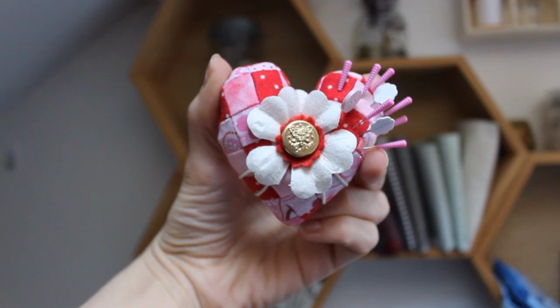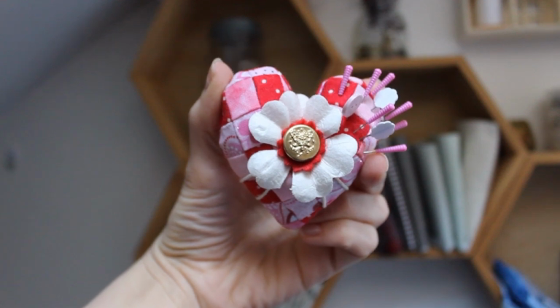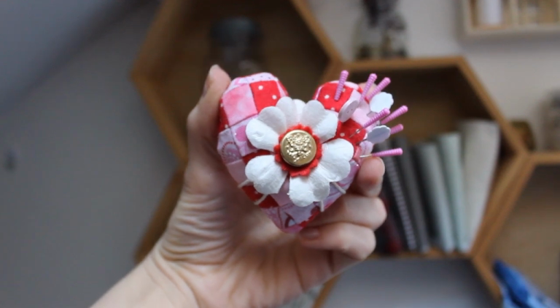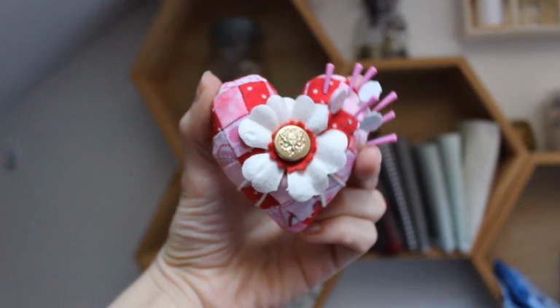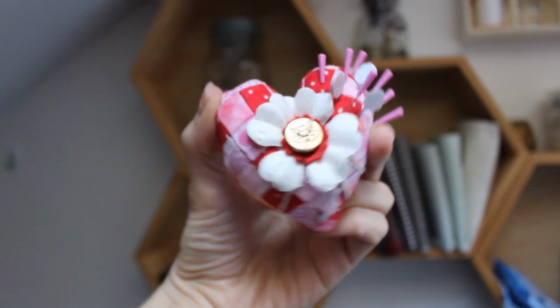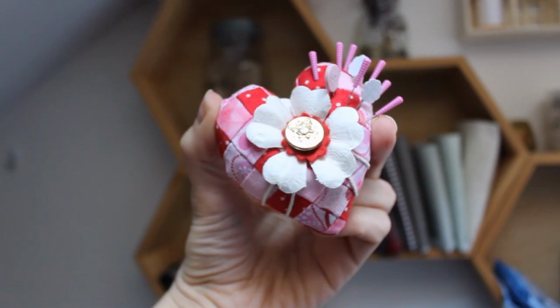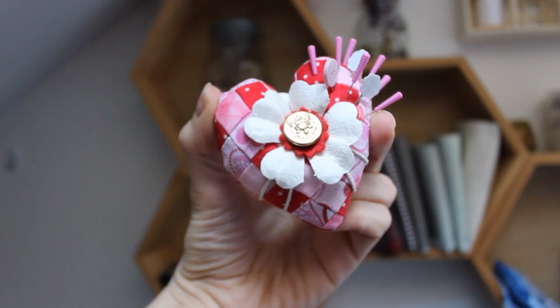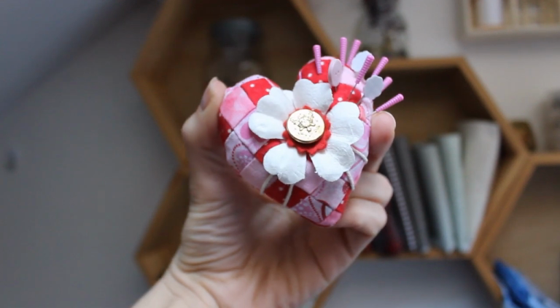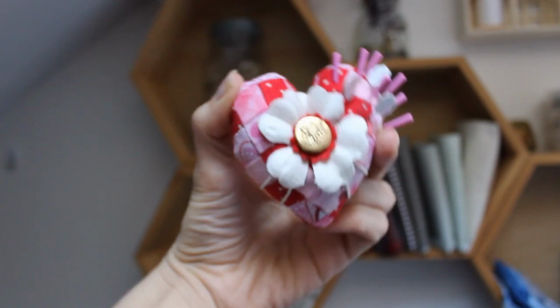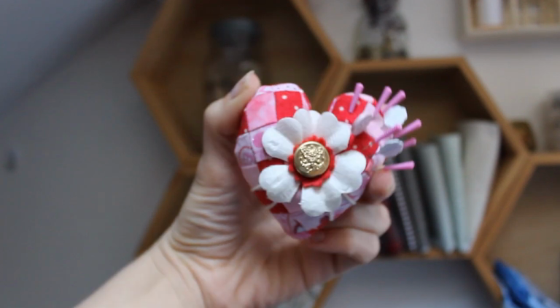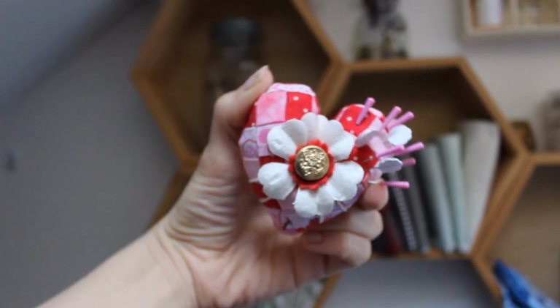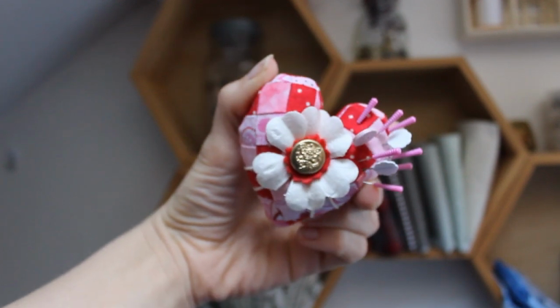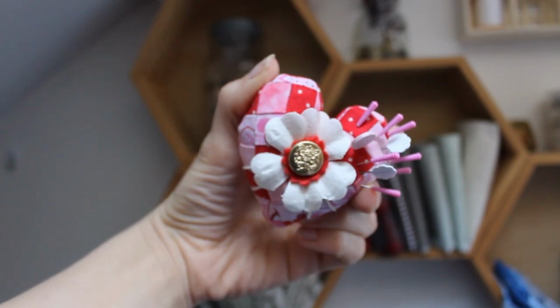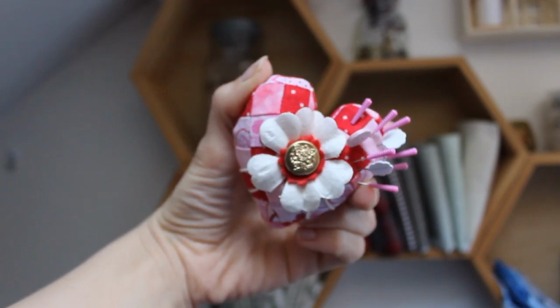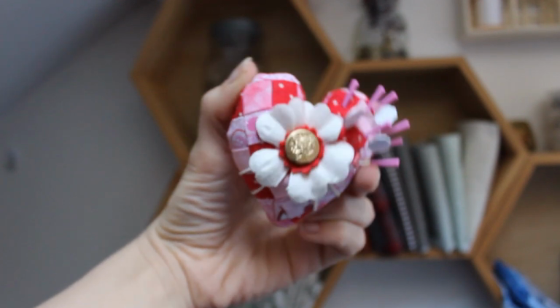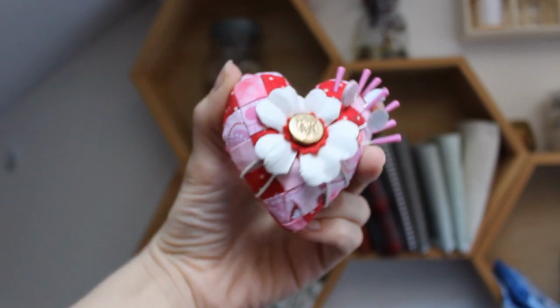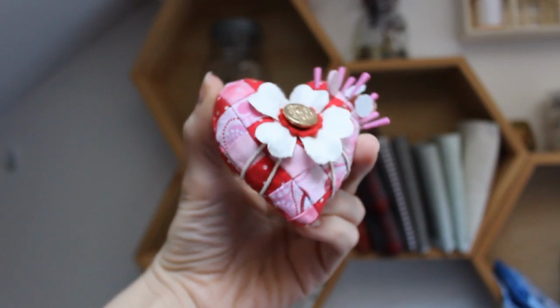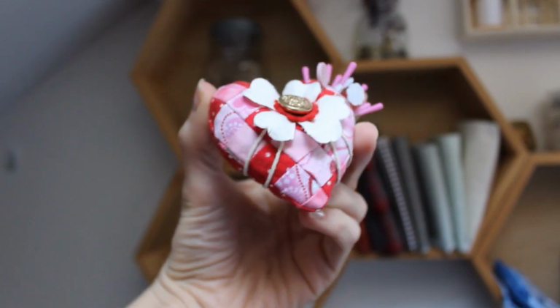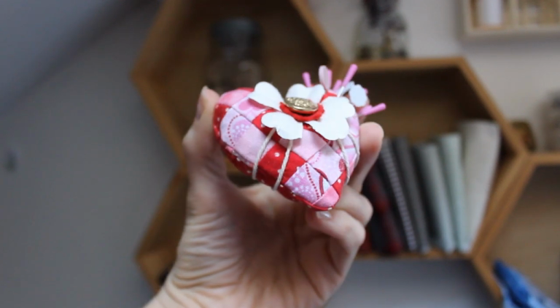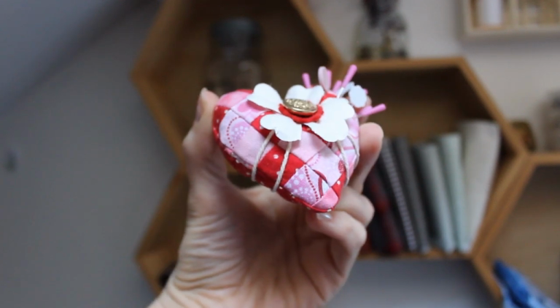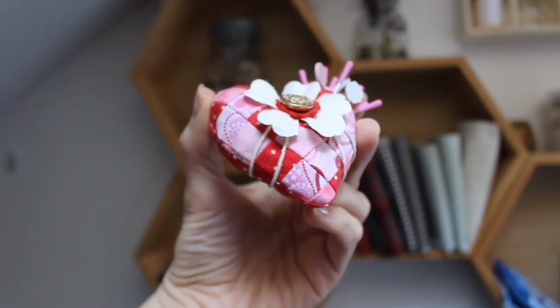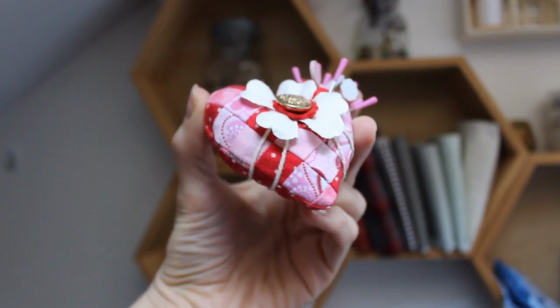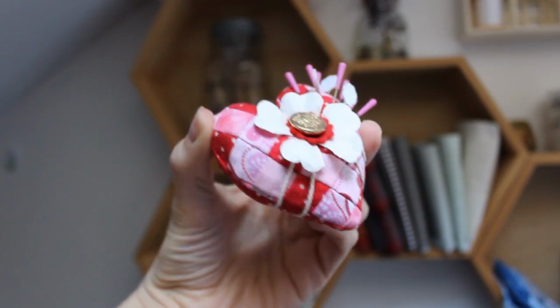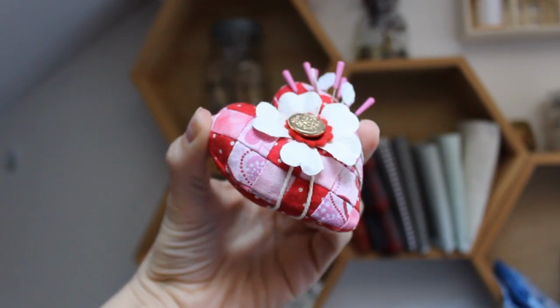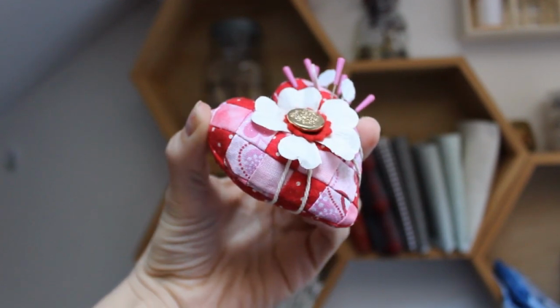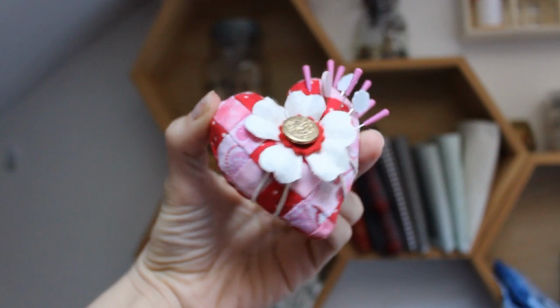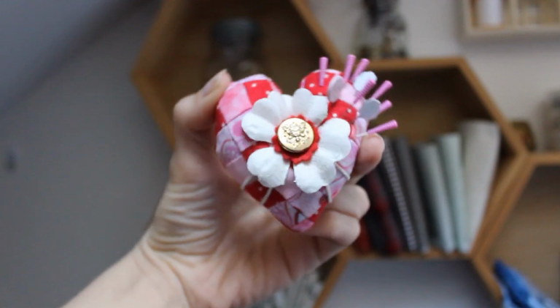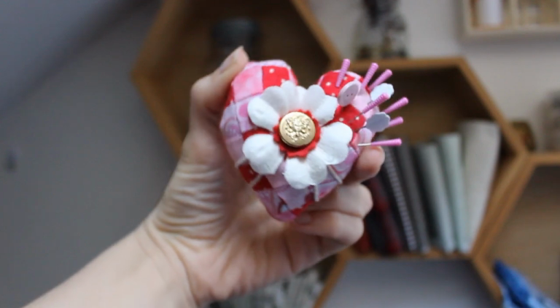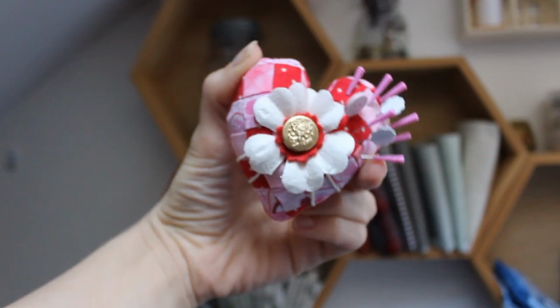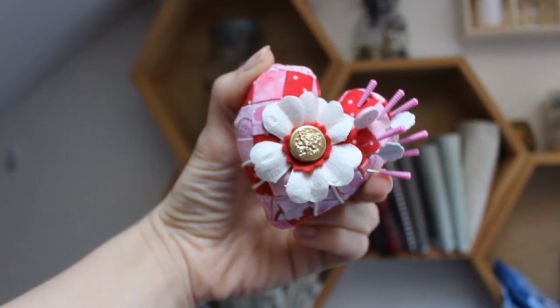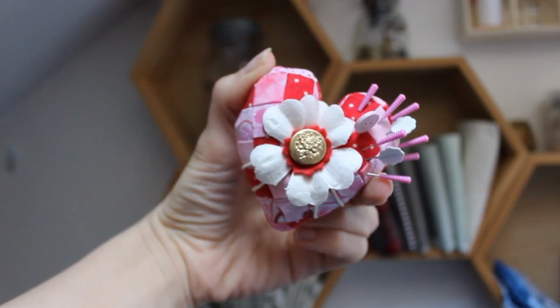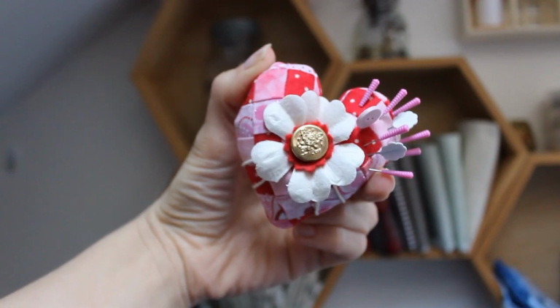Hi! My name is Ginger and today I'm going to show you how to make this cute little patchwork heart shaped pincushion.